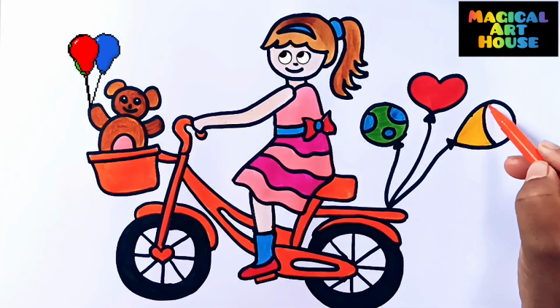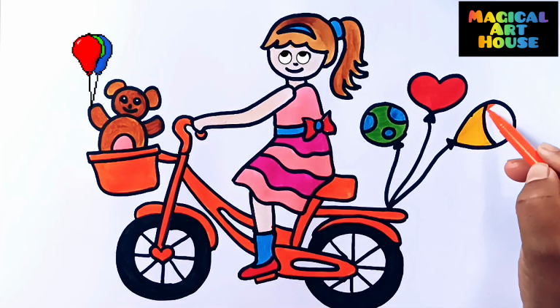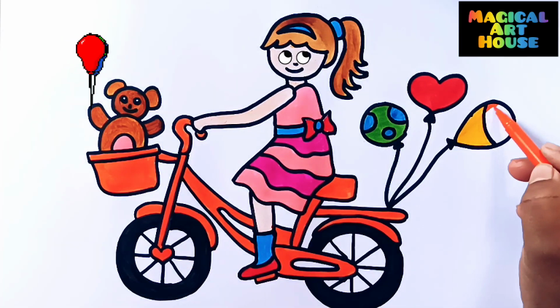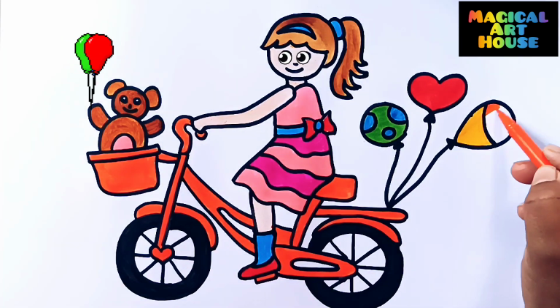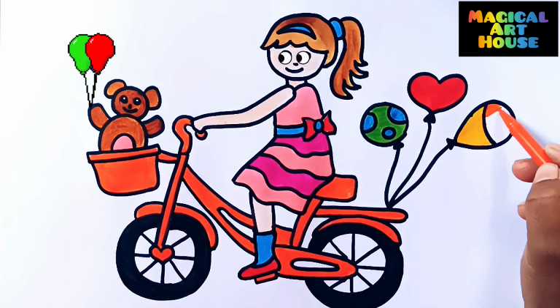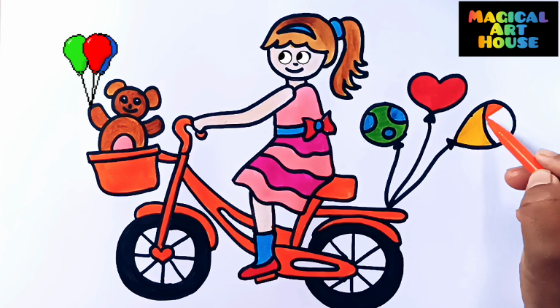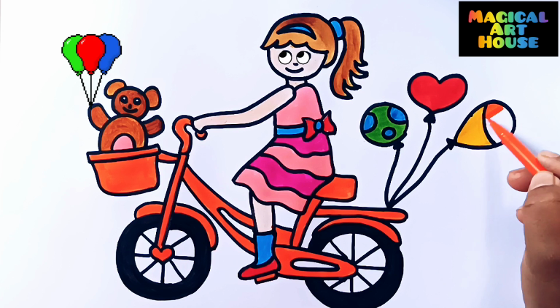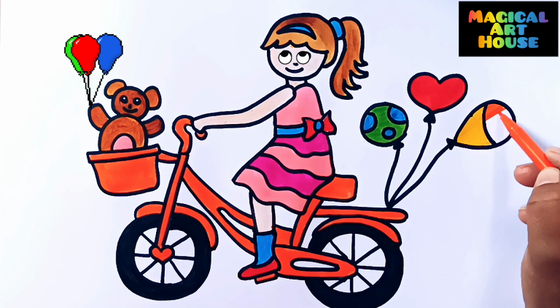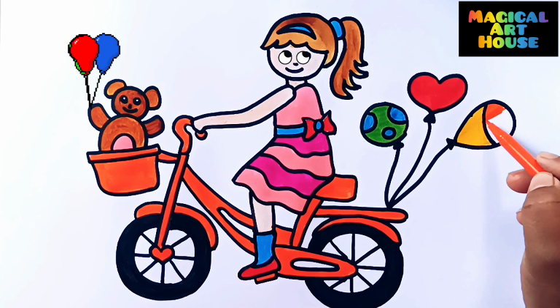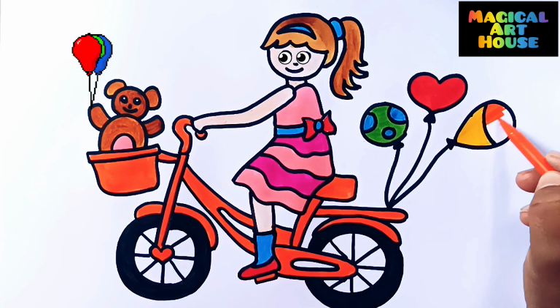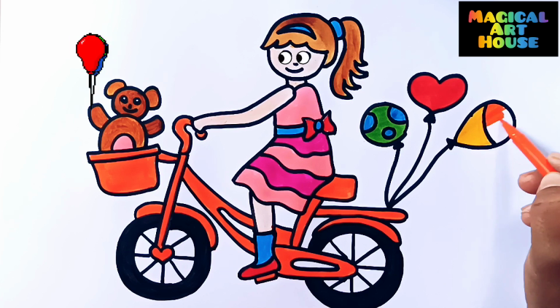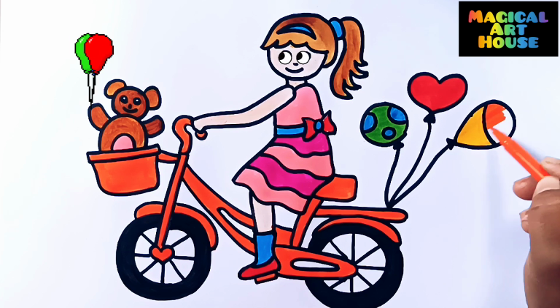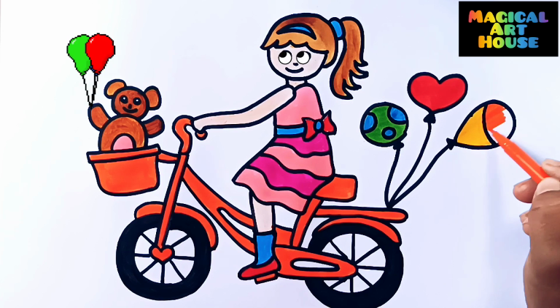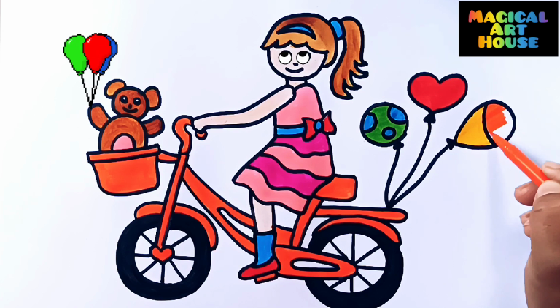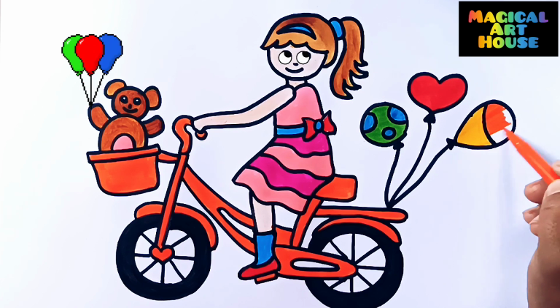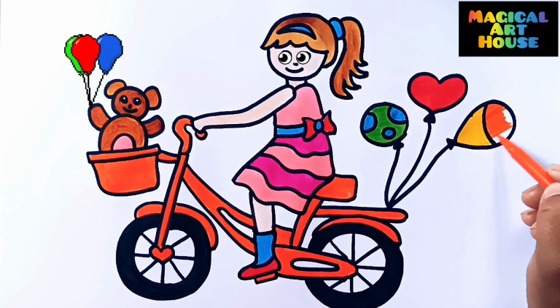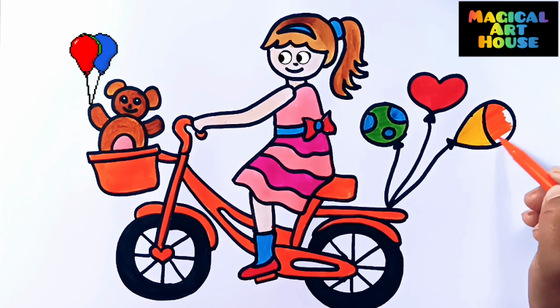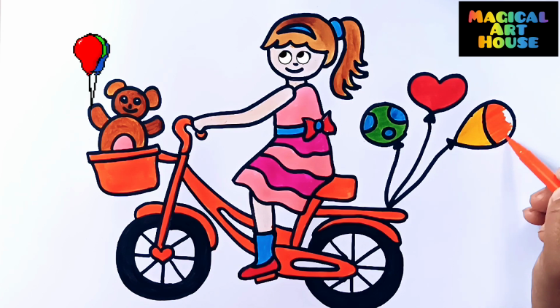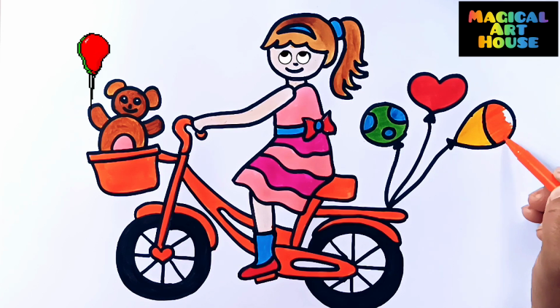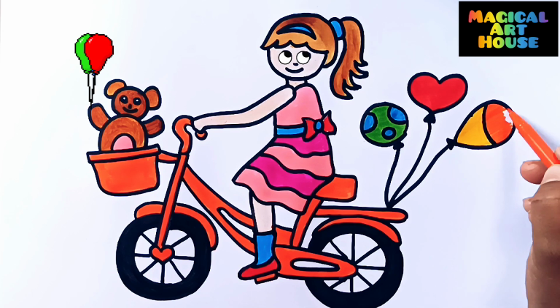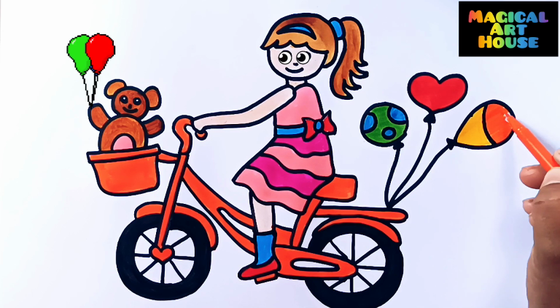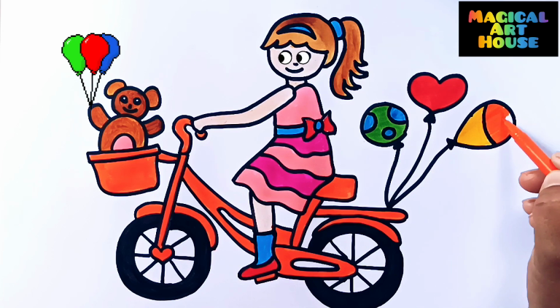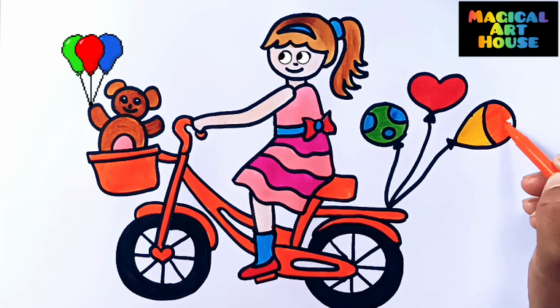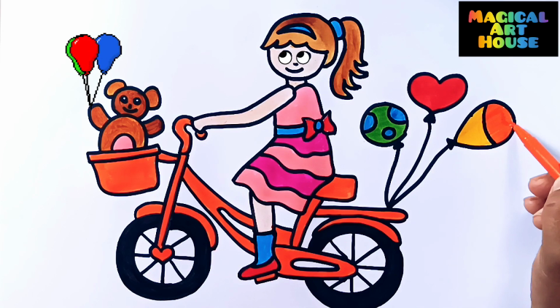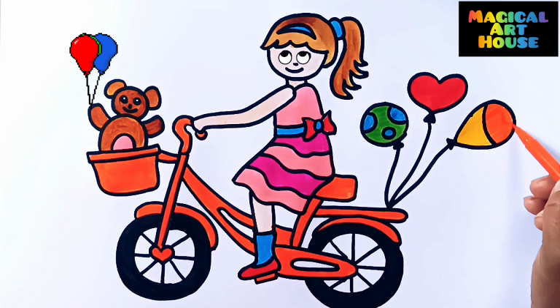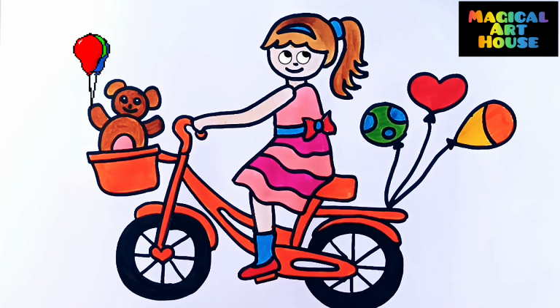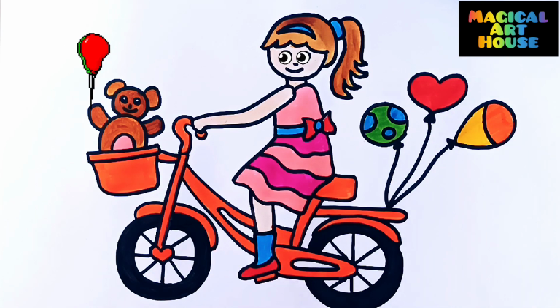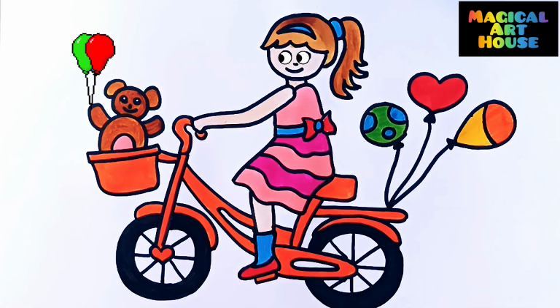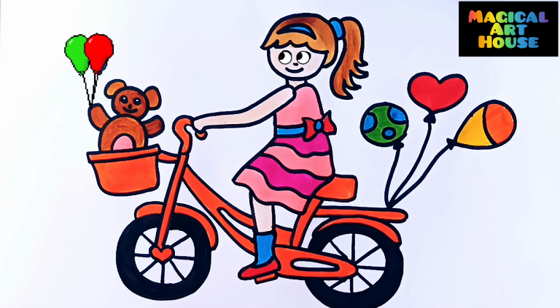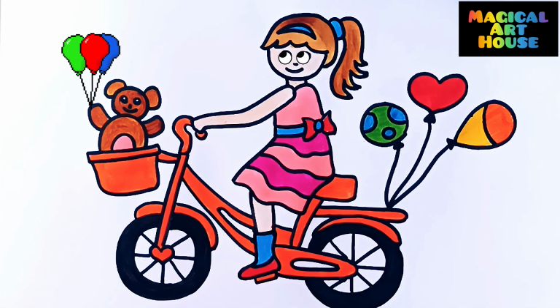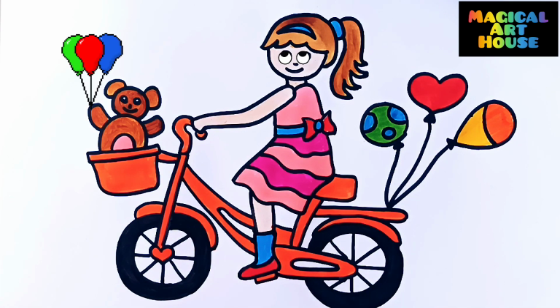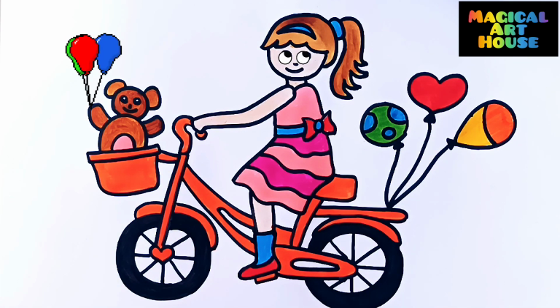Orange Color. Bye Bye Friends, See You In Next Video.